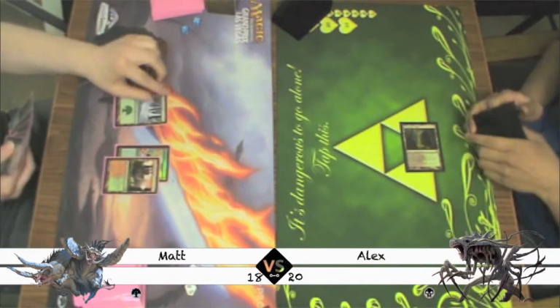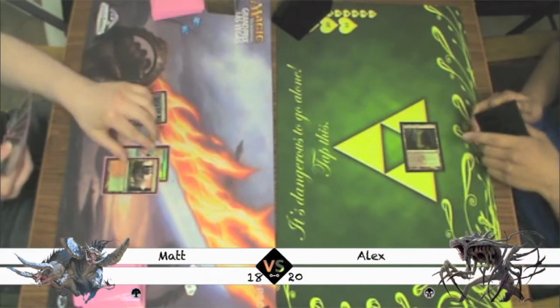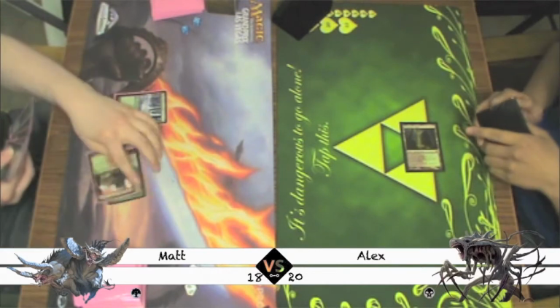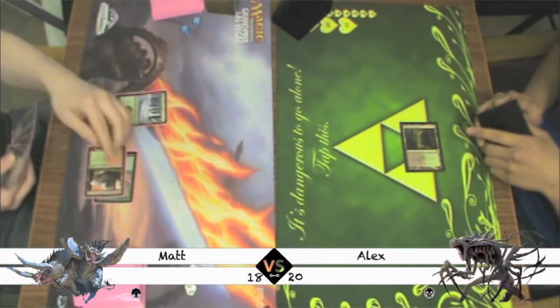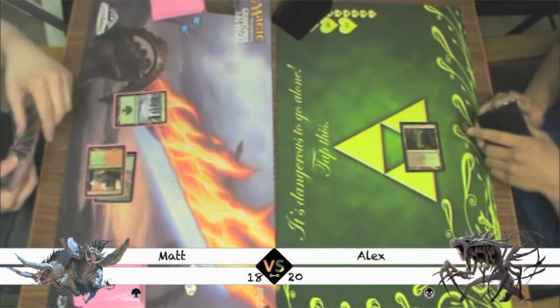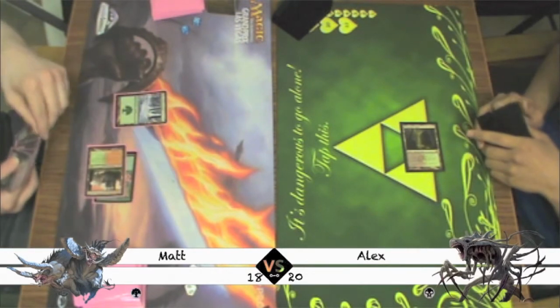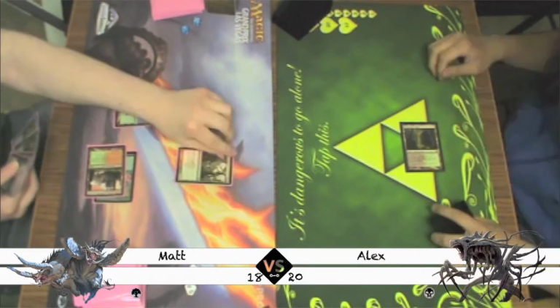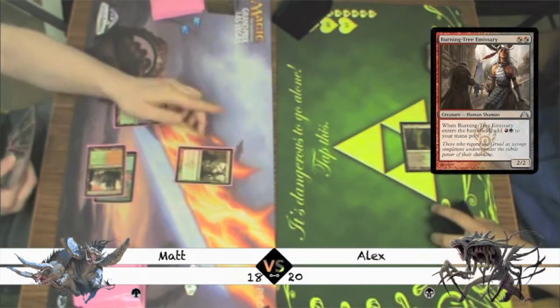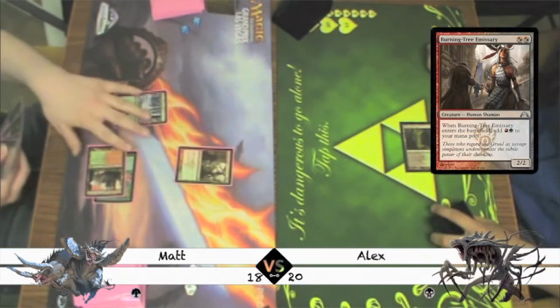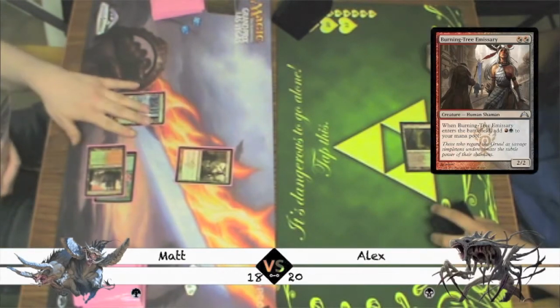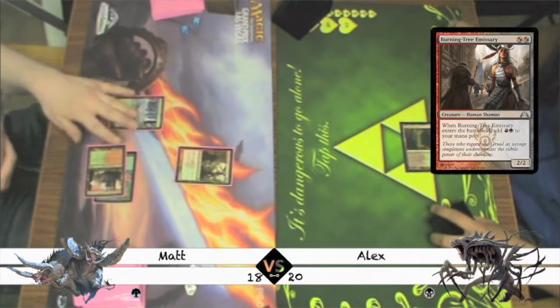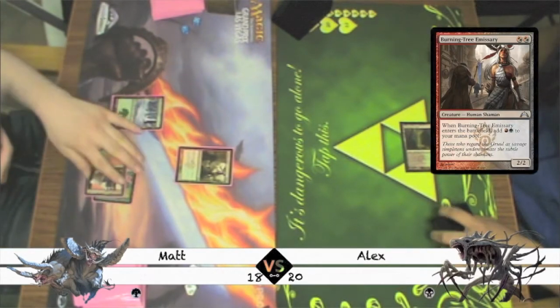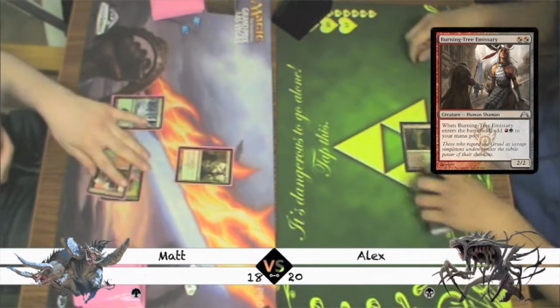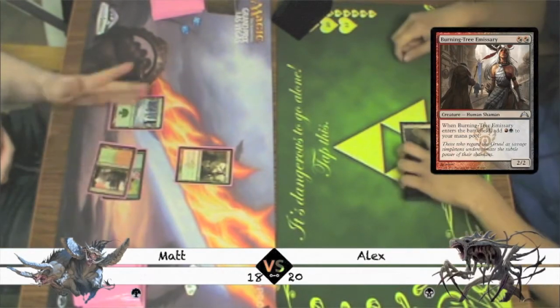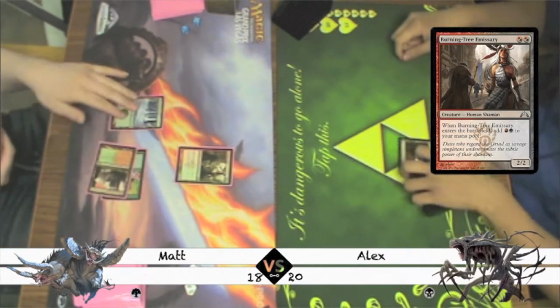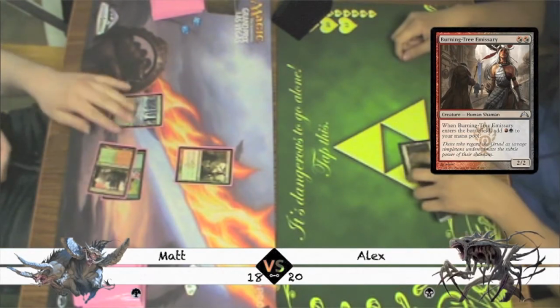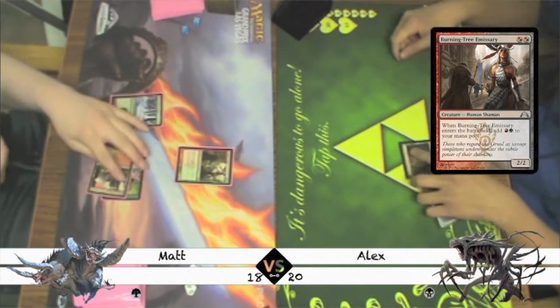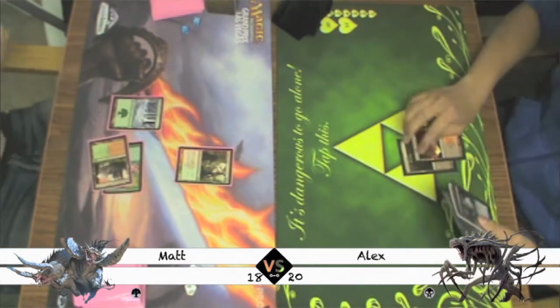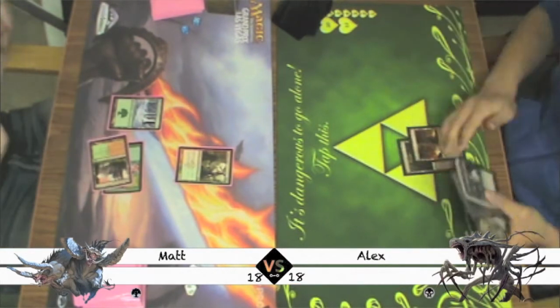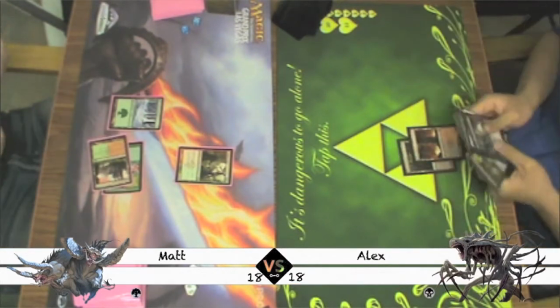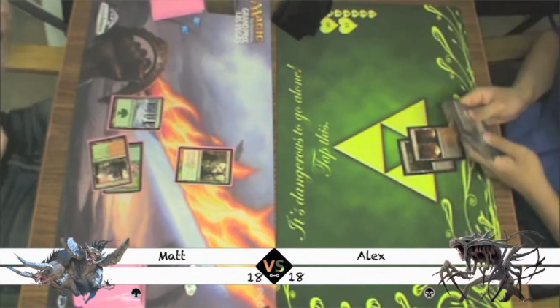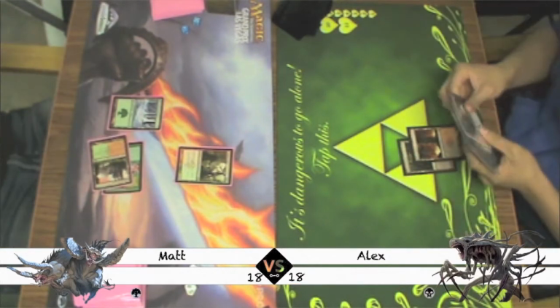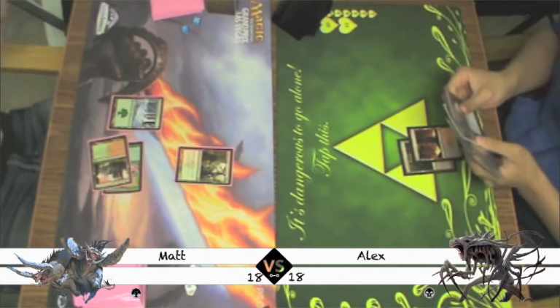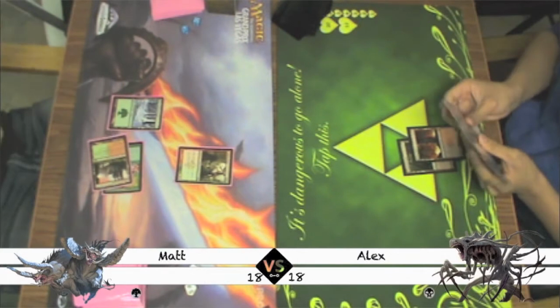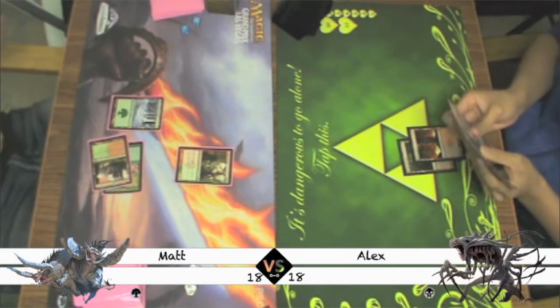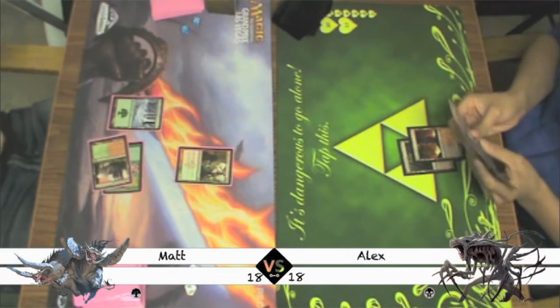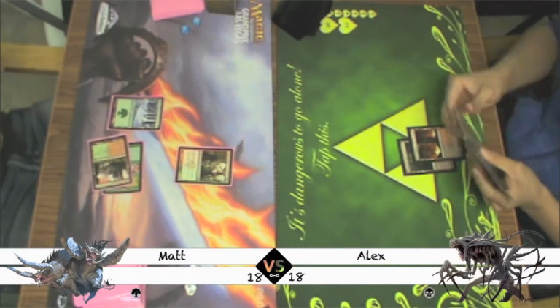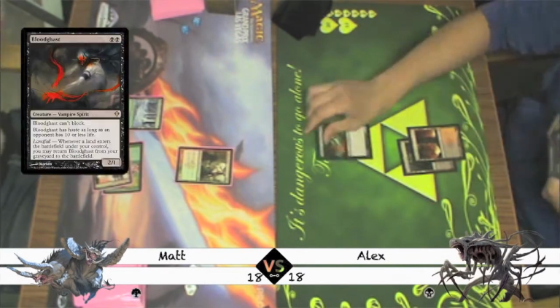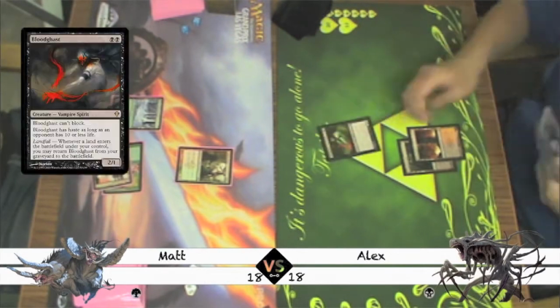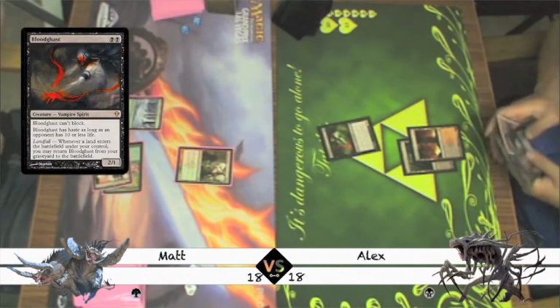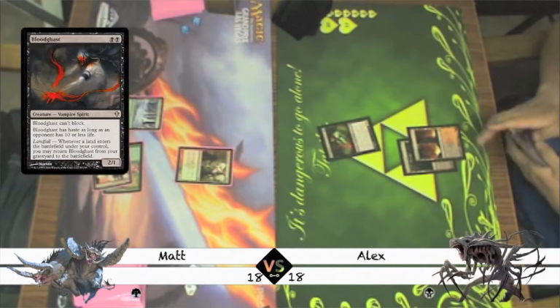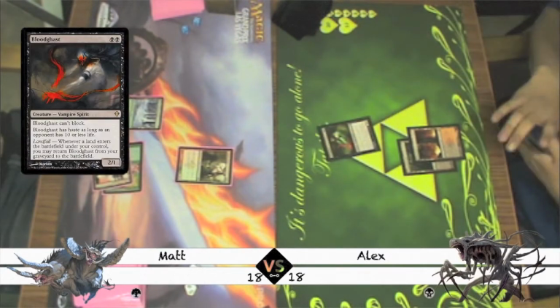Matt plays a Forest and casts a Burning Tree Emissary. Alex plays an untapped Blood Crypt and casts a Bloodghast.